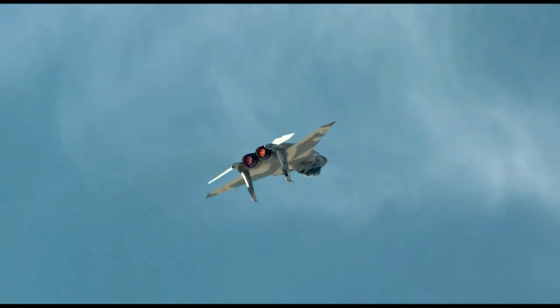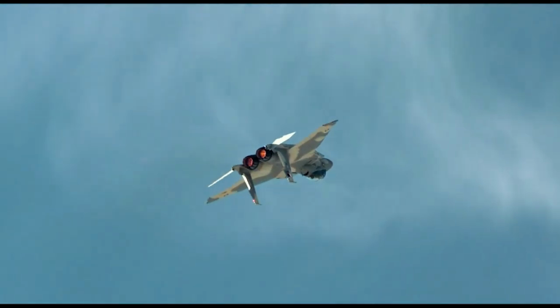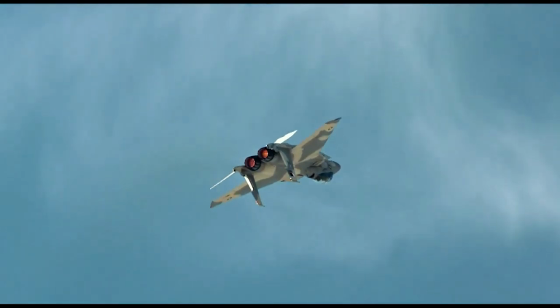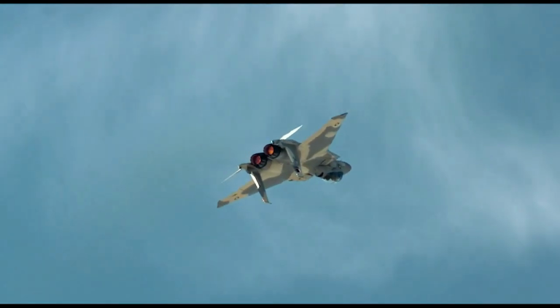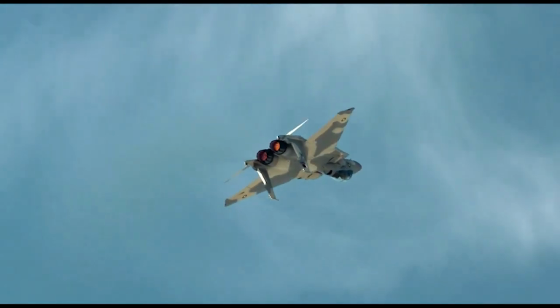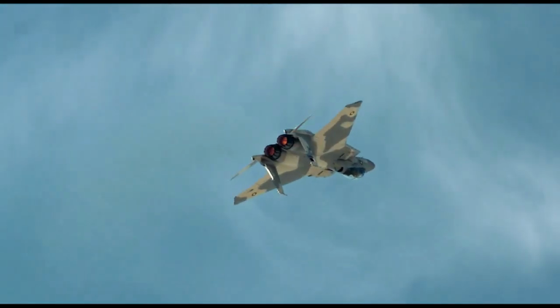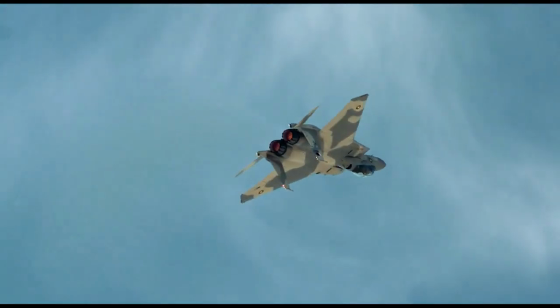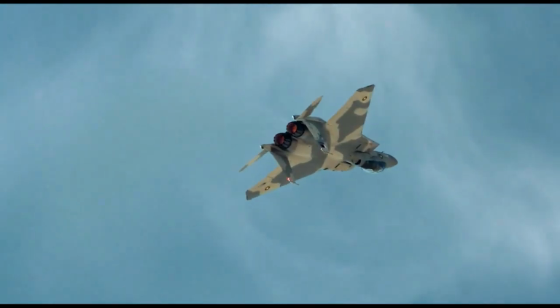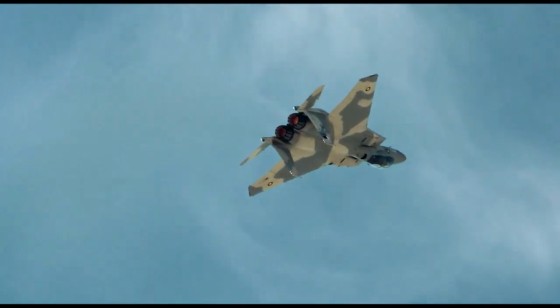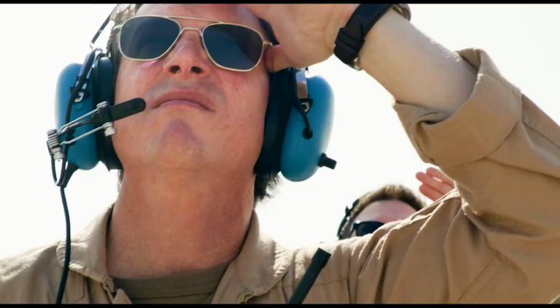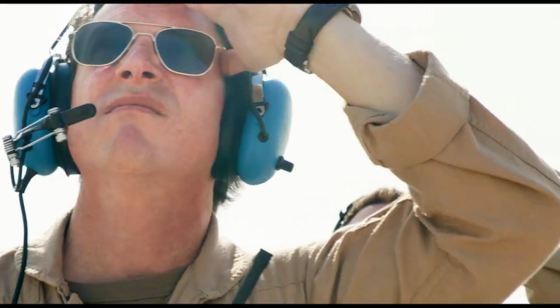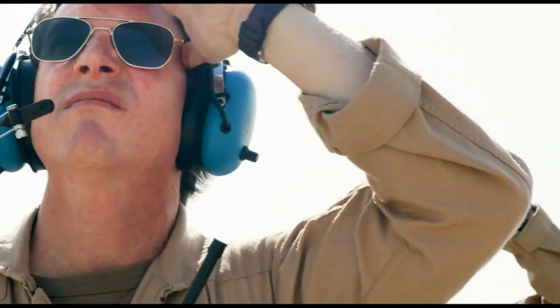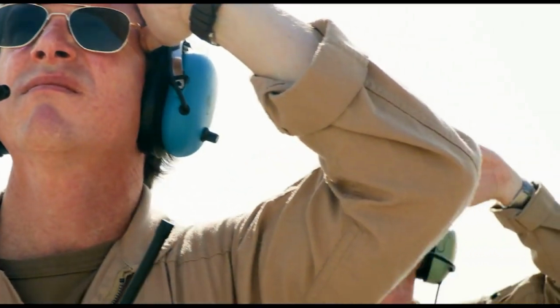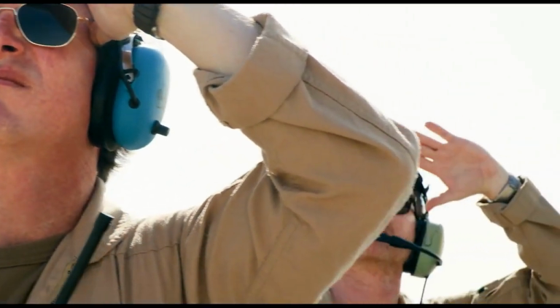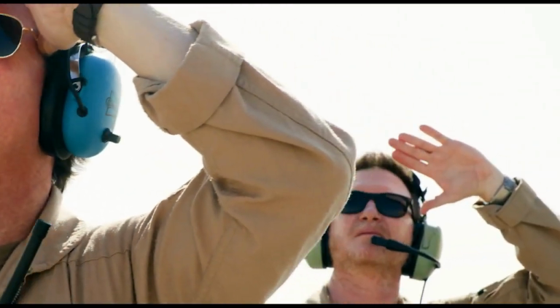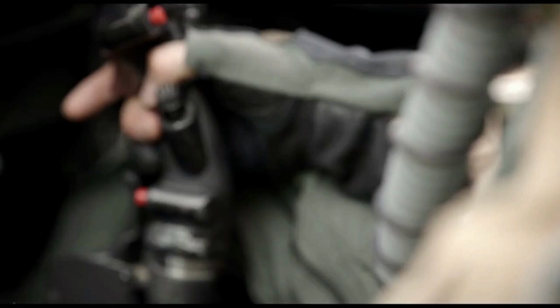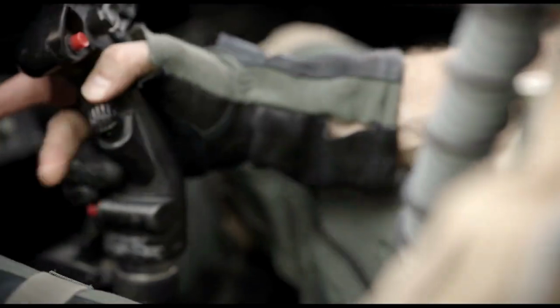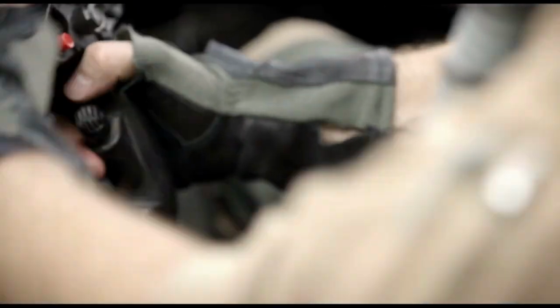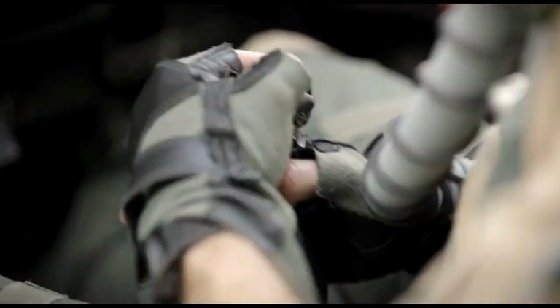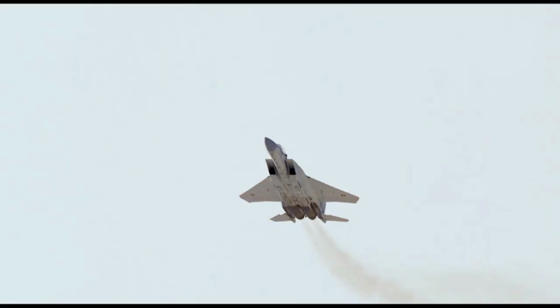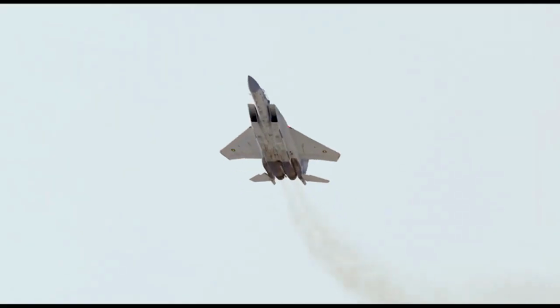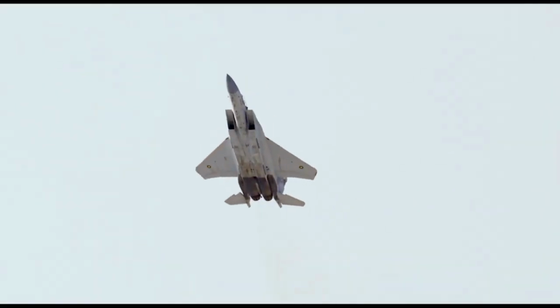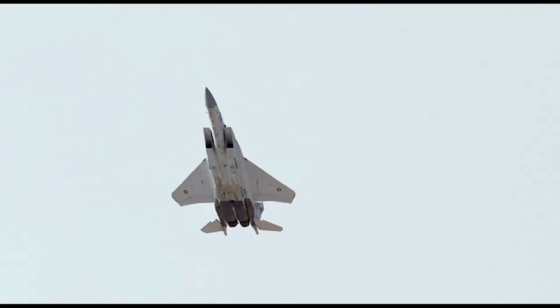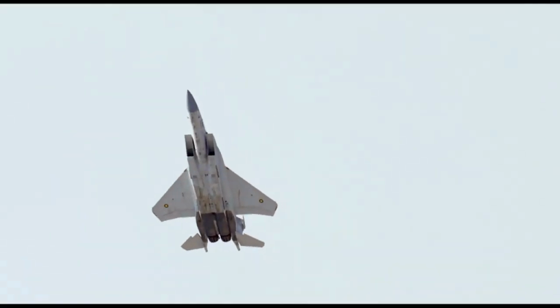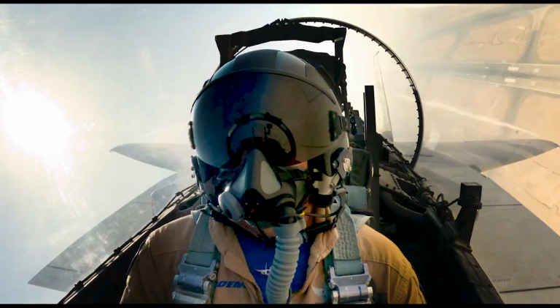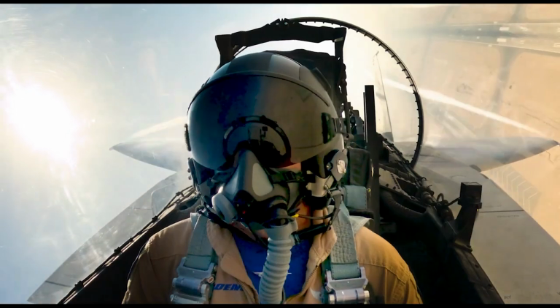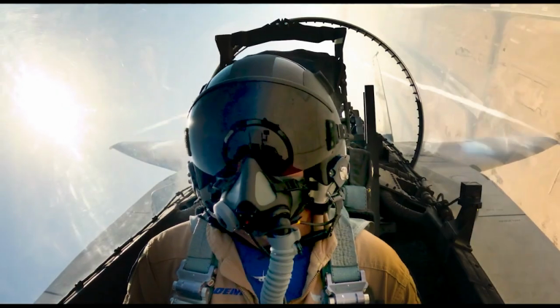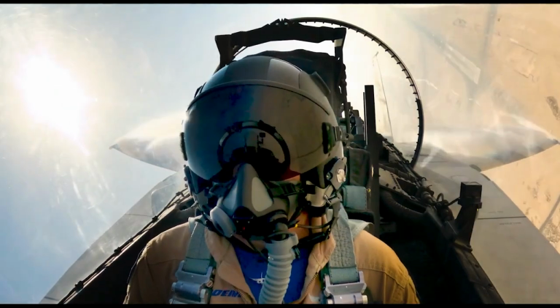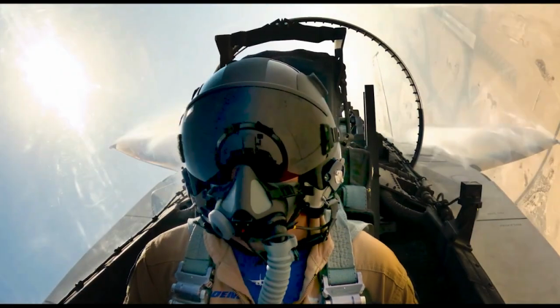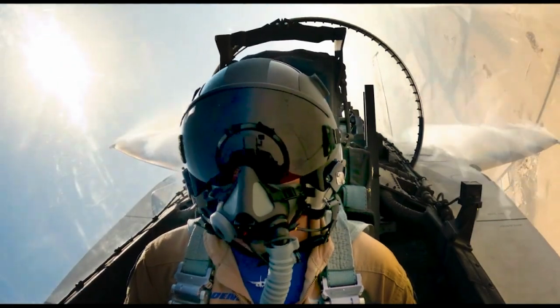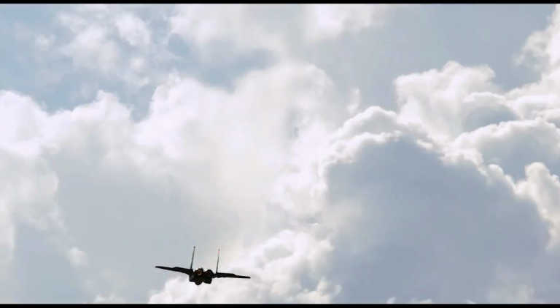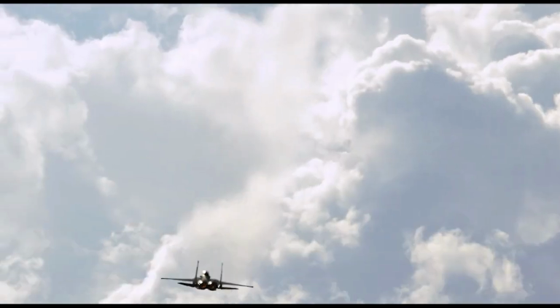Besides the Israeli Air Force, the Japanese Self-Defense Force and Royal Saudi Air Force also operate this aircraft.